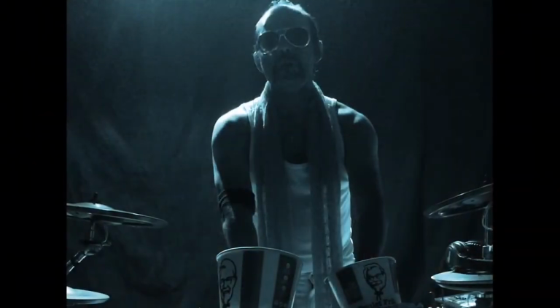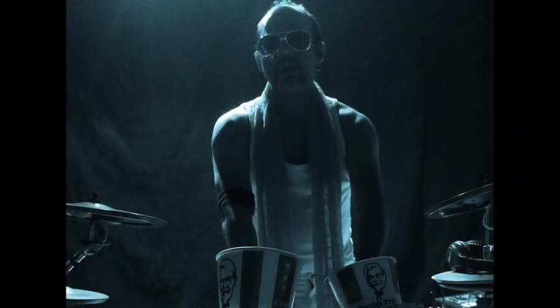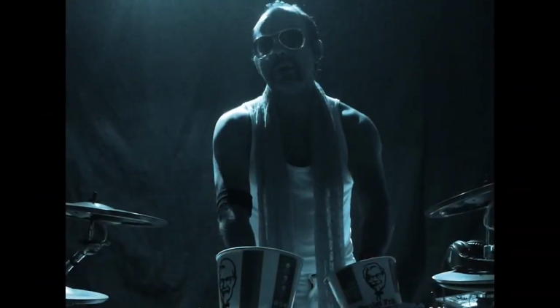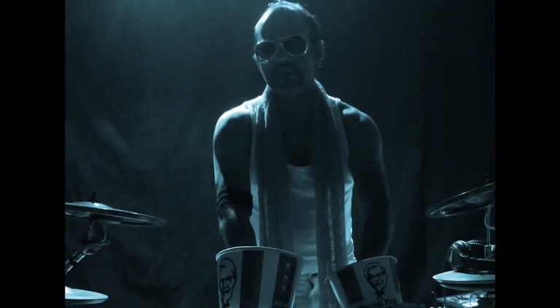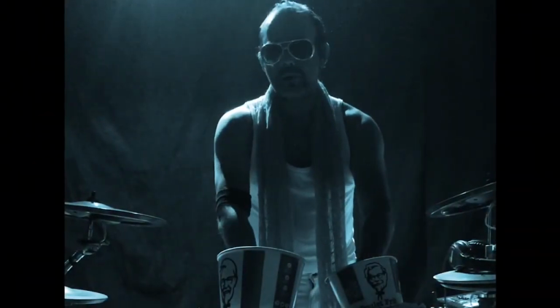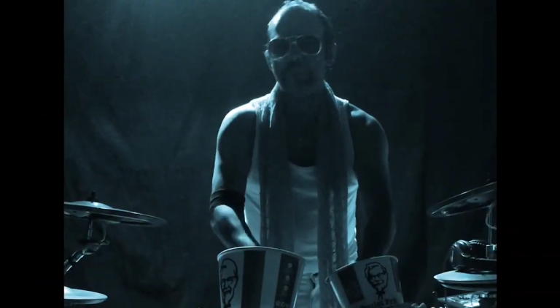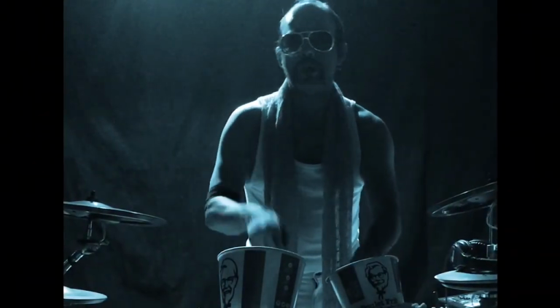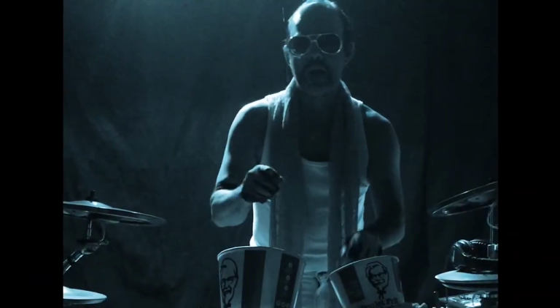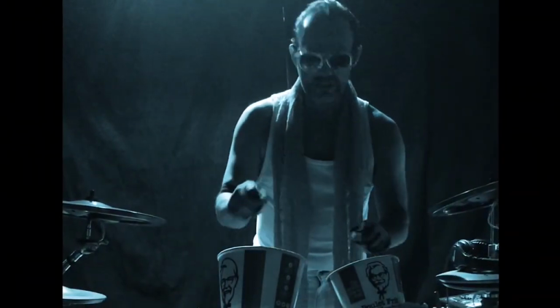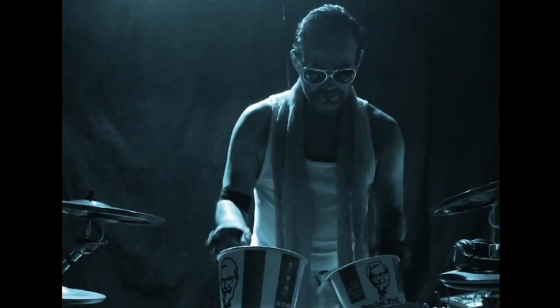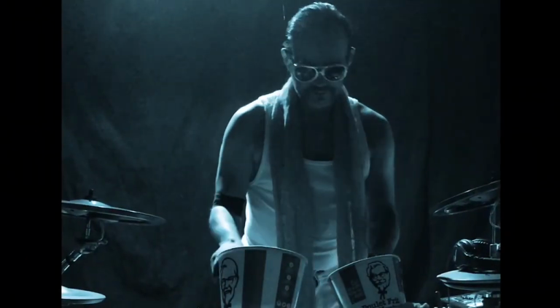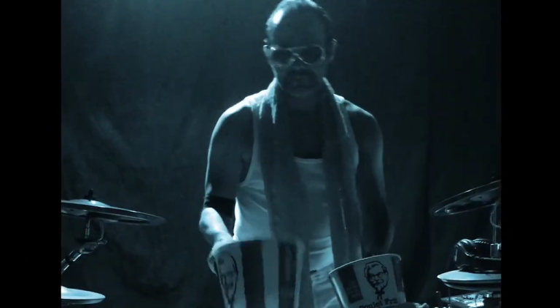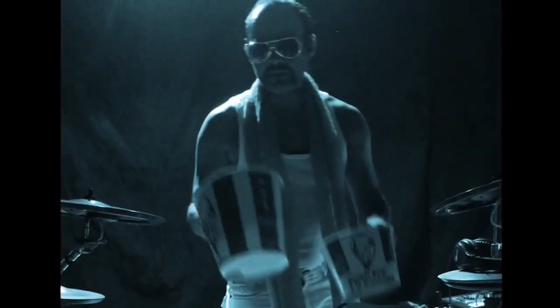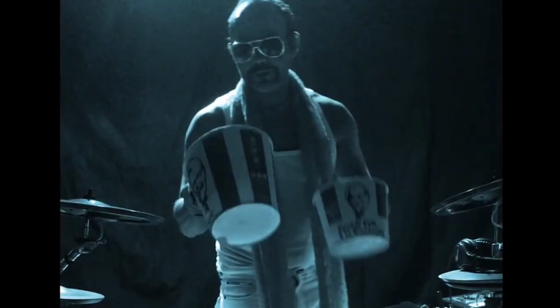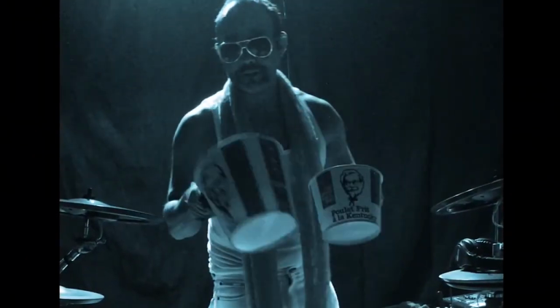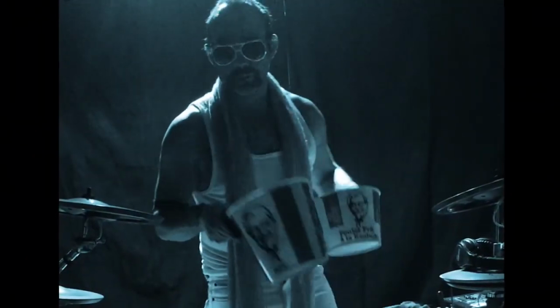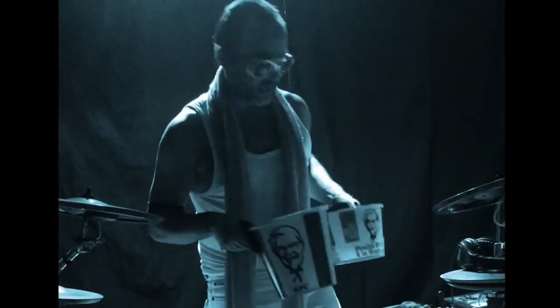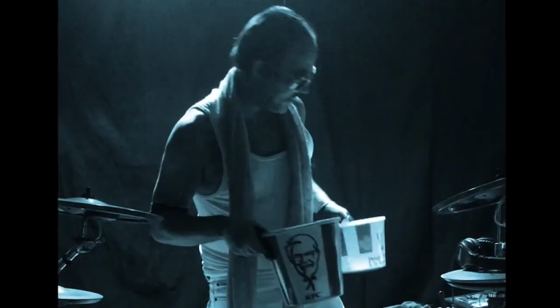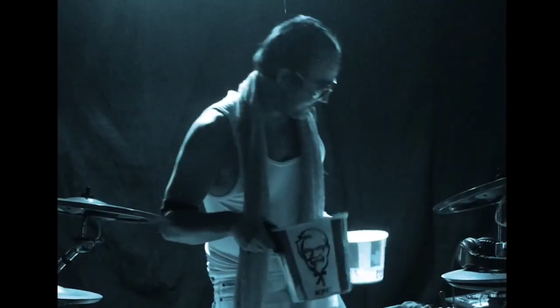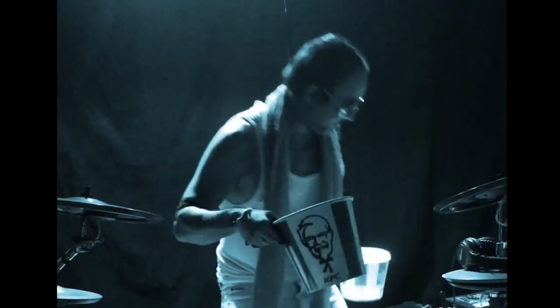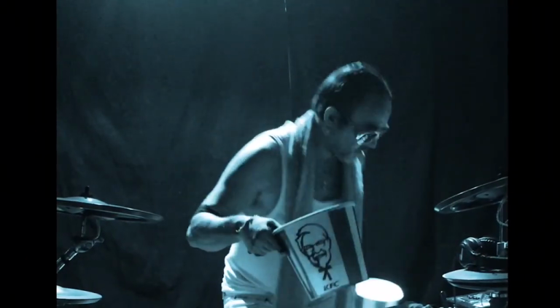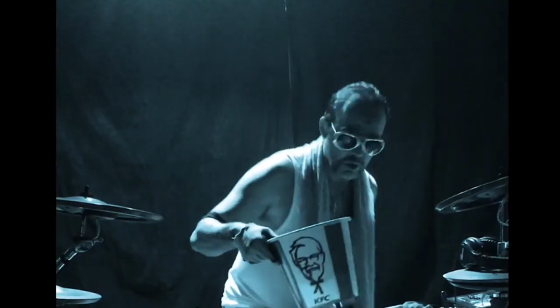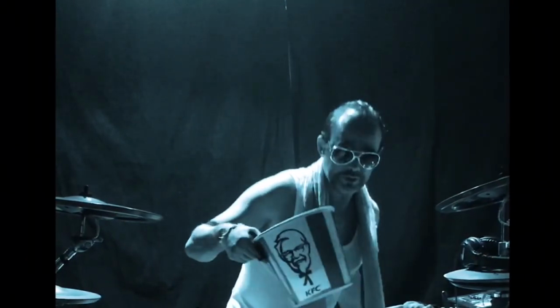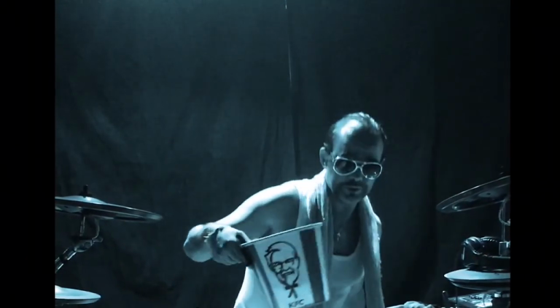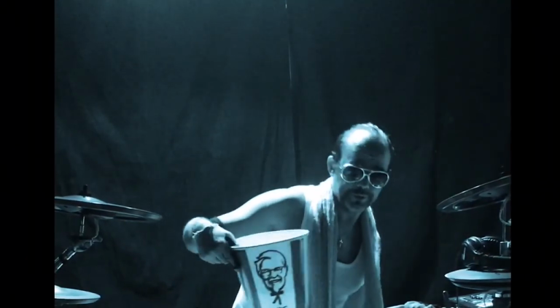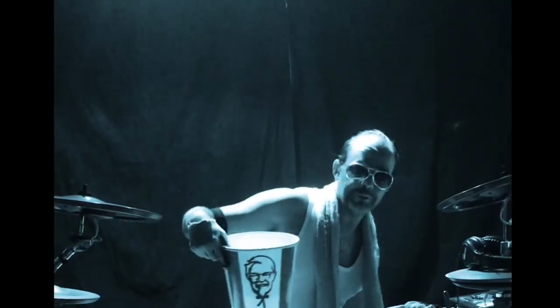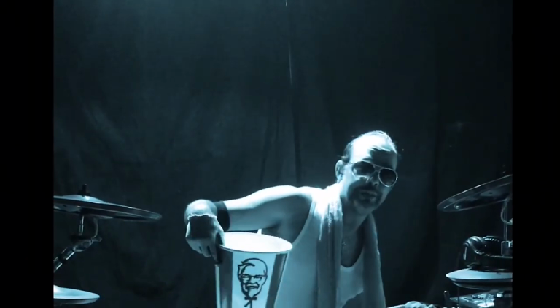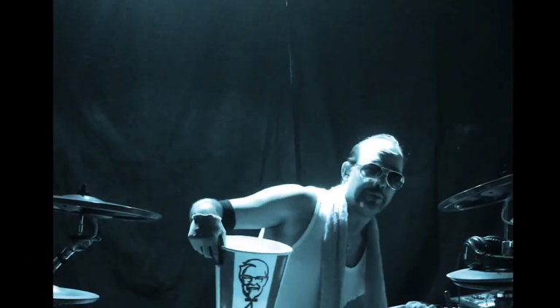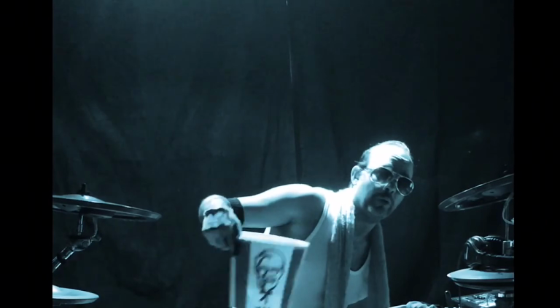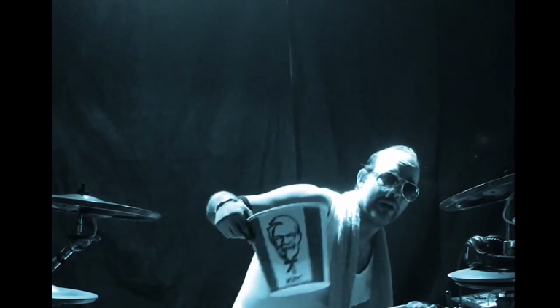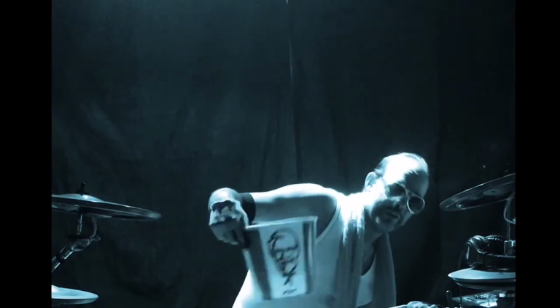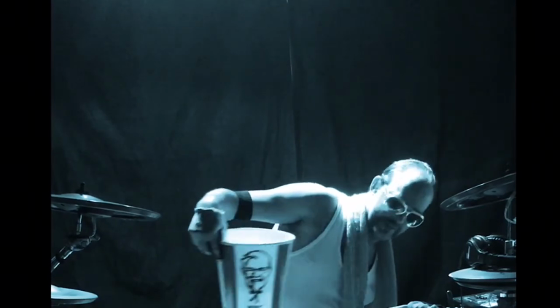Oh hey there, welcome back — just slicing up the hands, always good to do, keeps you cool every day.